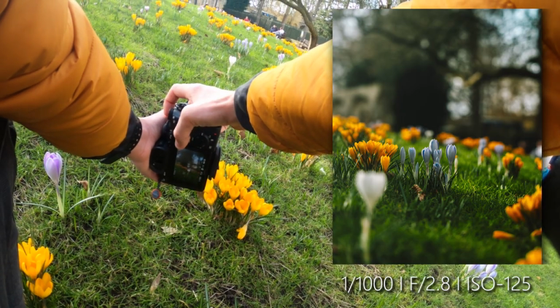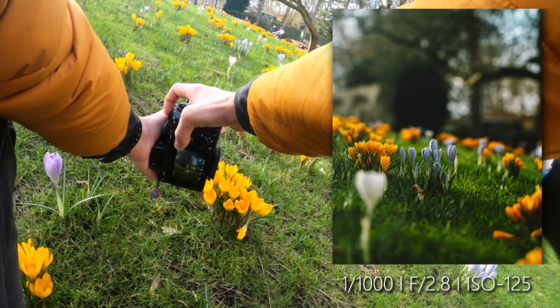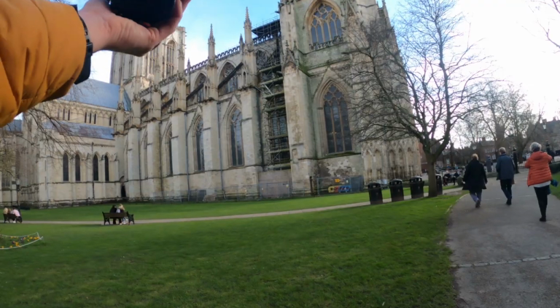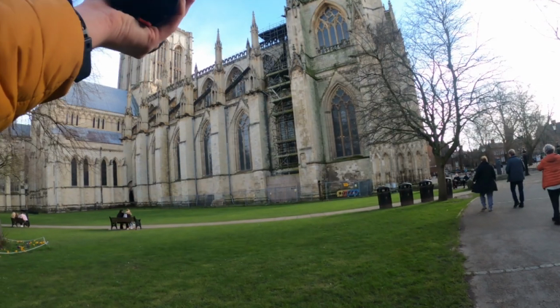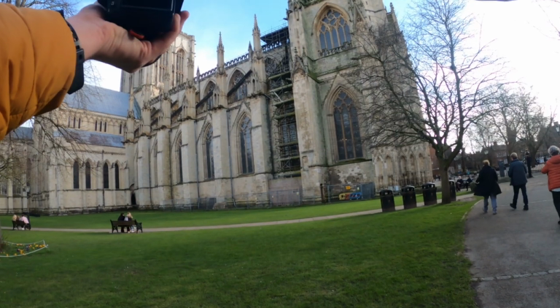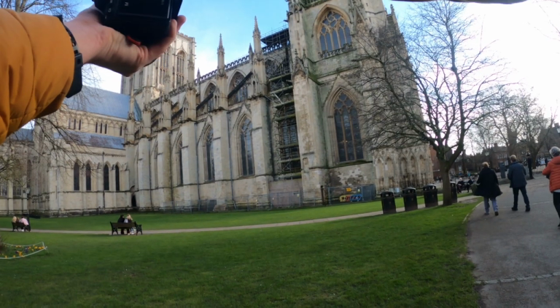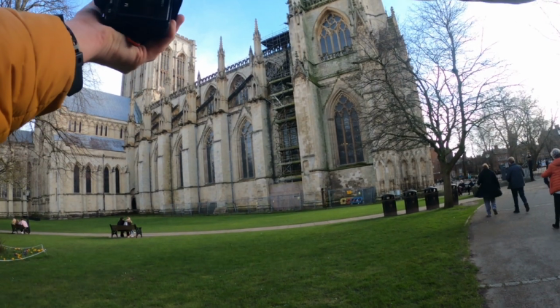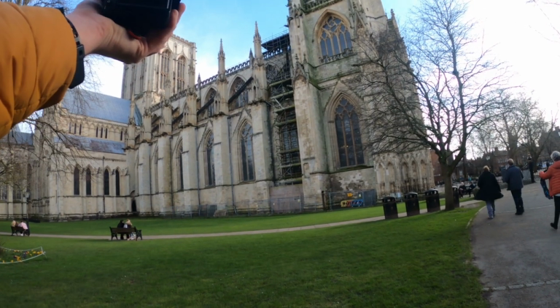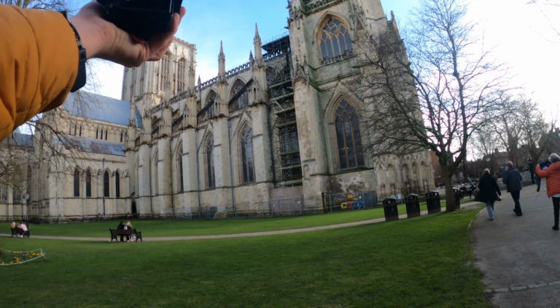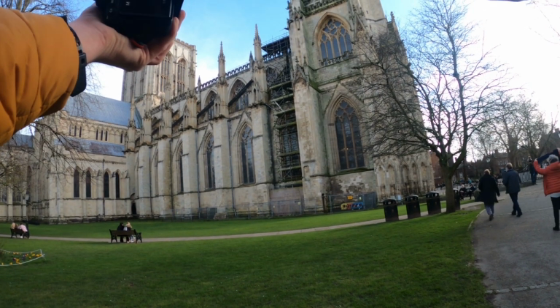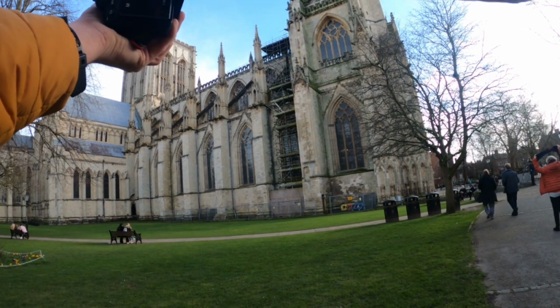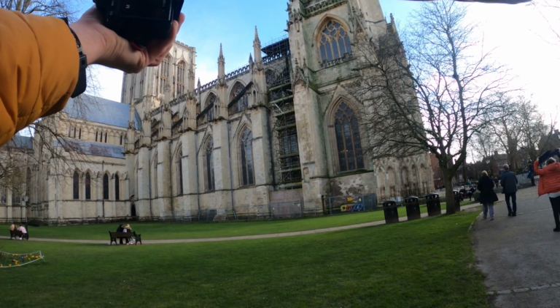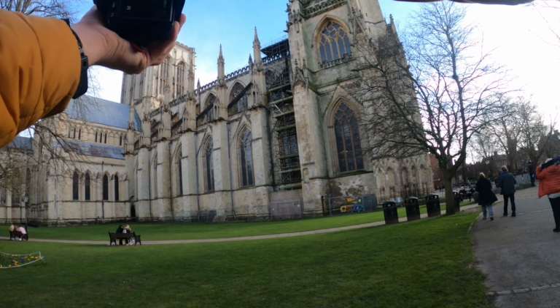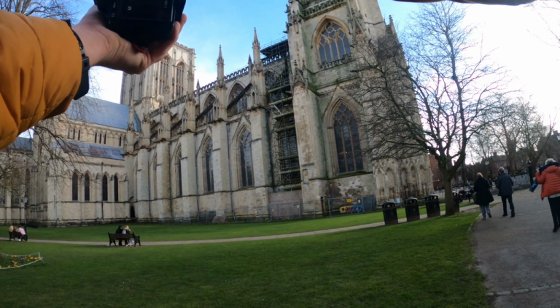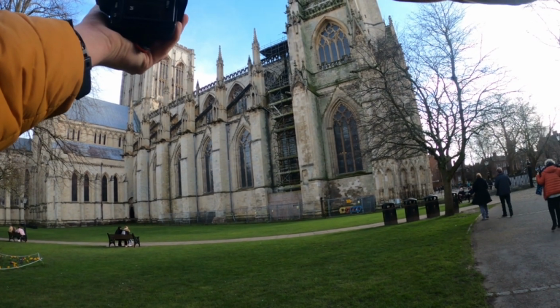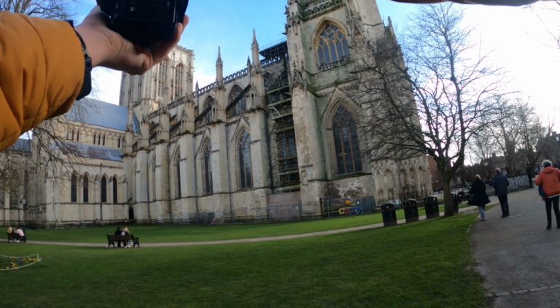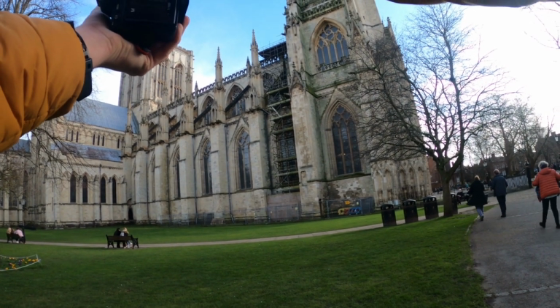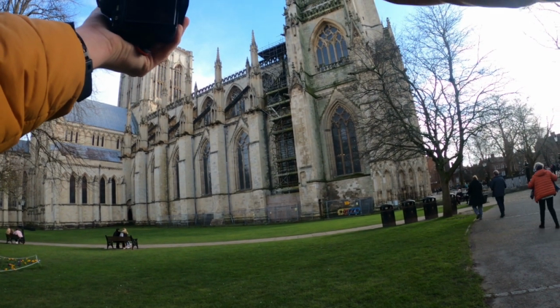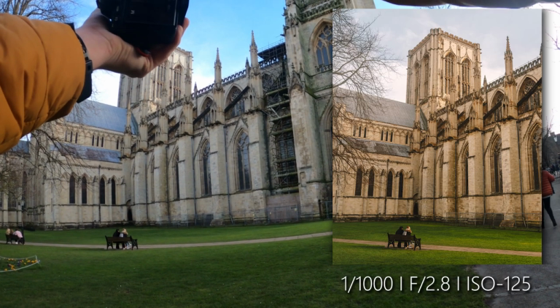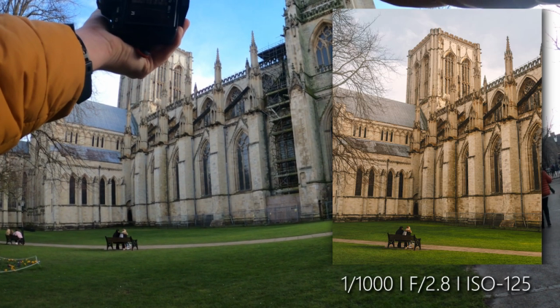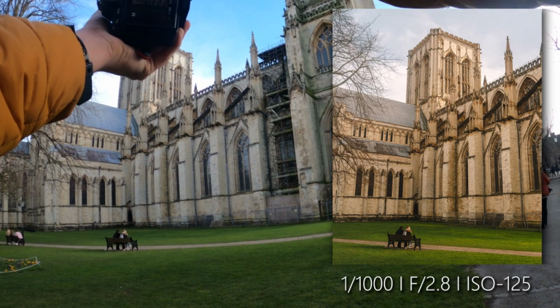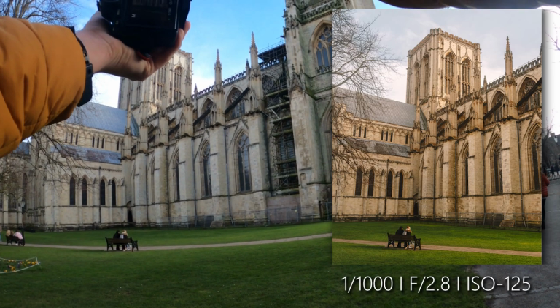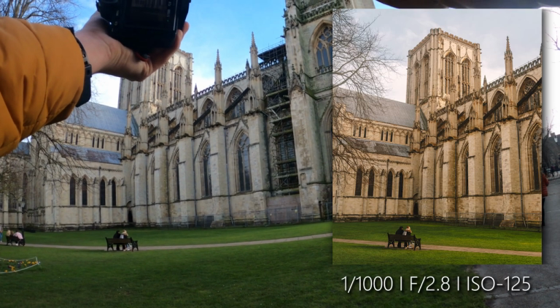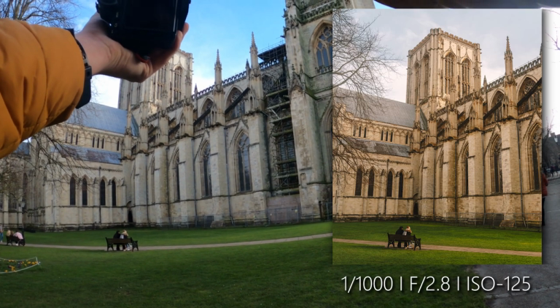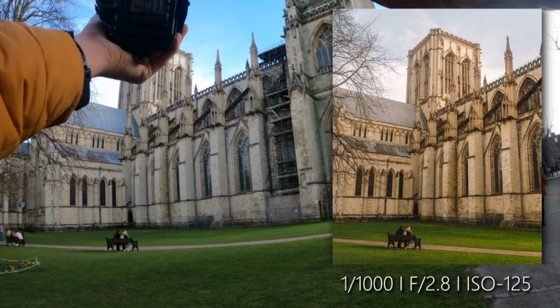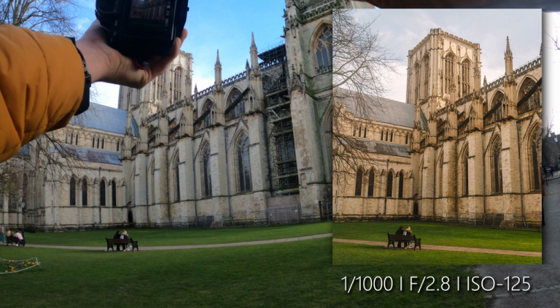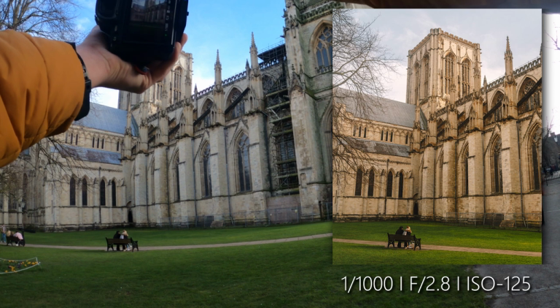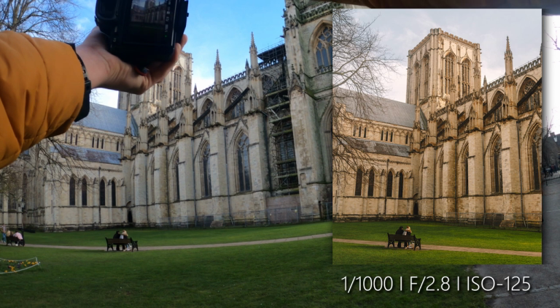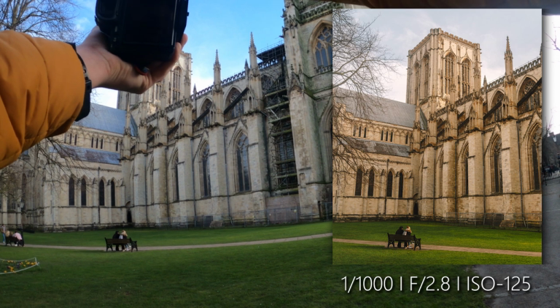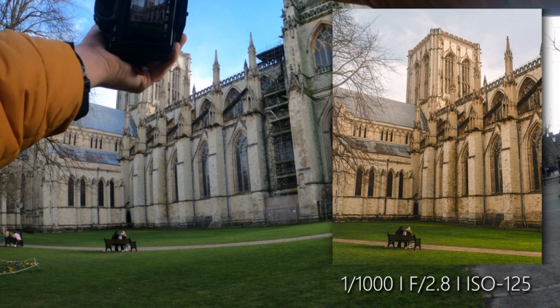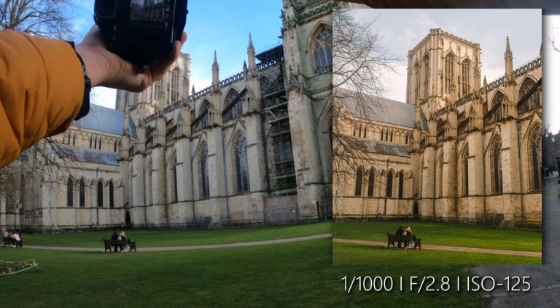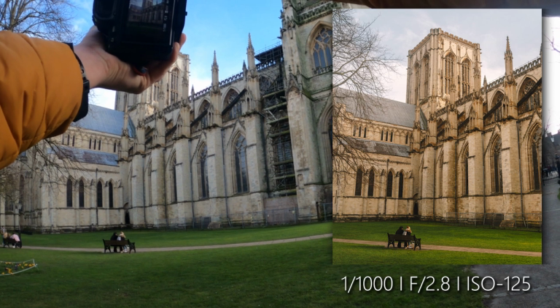I want to get this shot right here with these people sitting on that bench — that's a lovely composition right there.